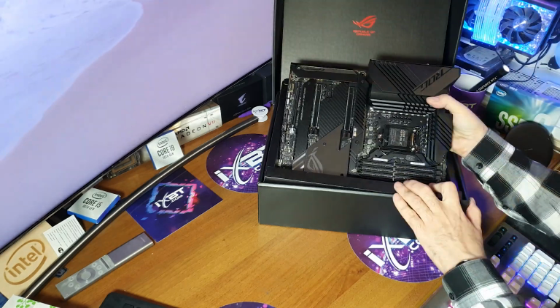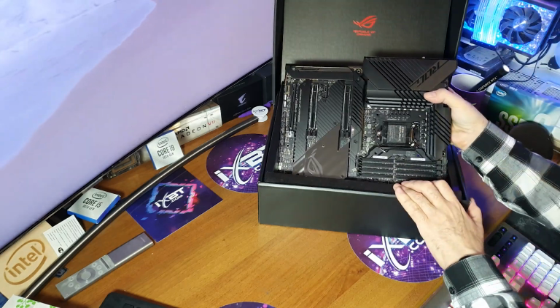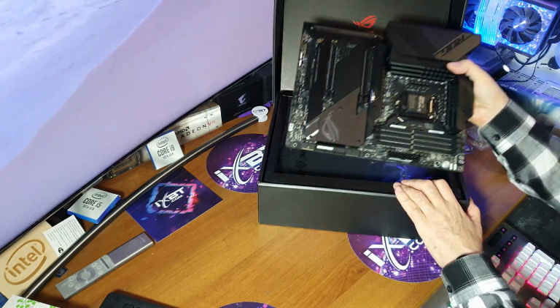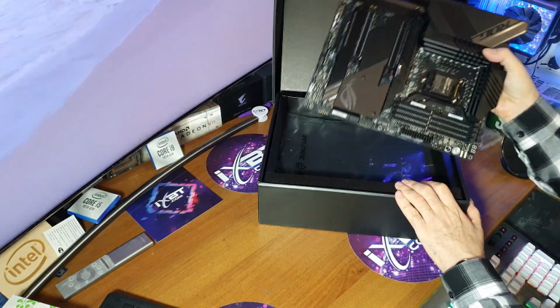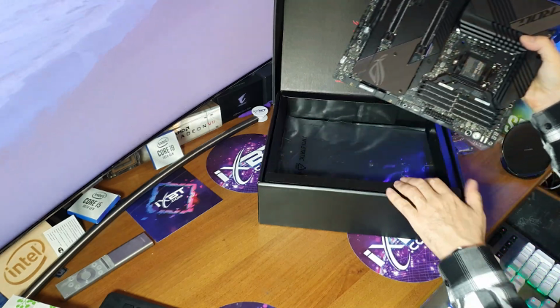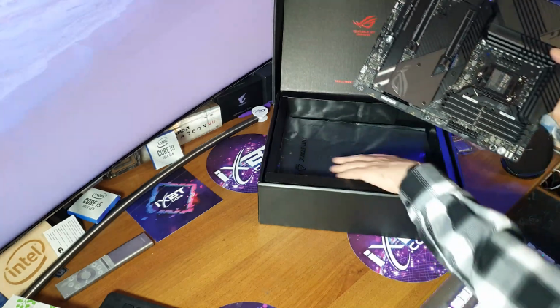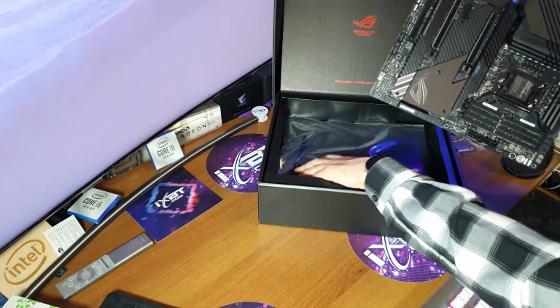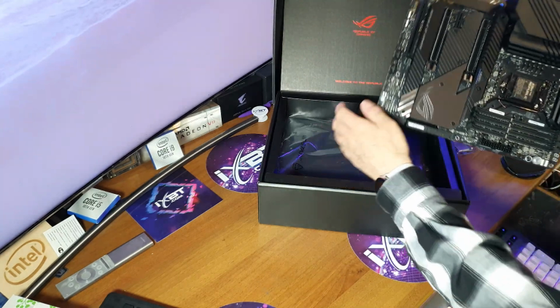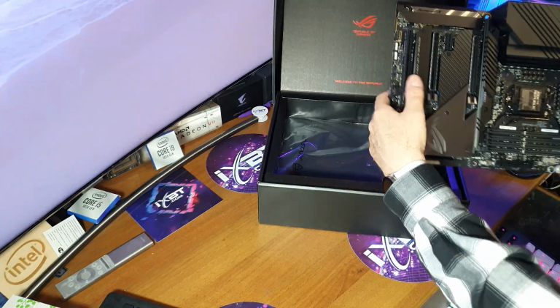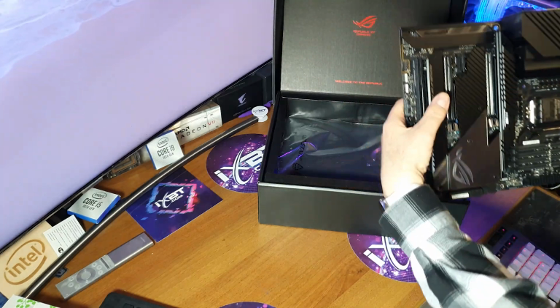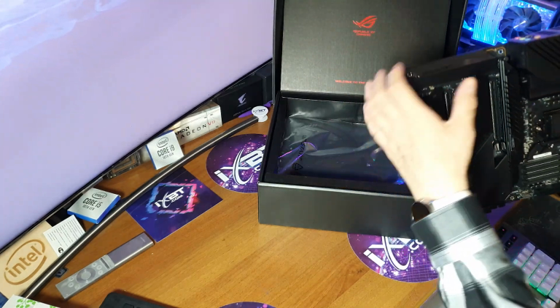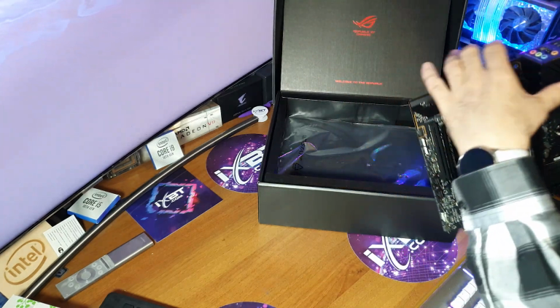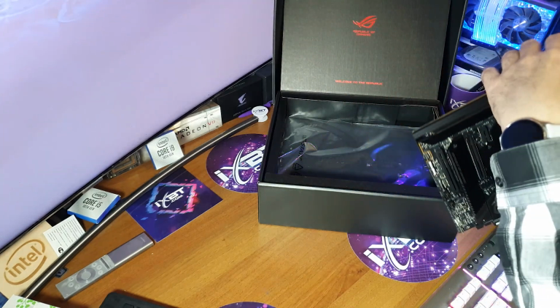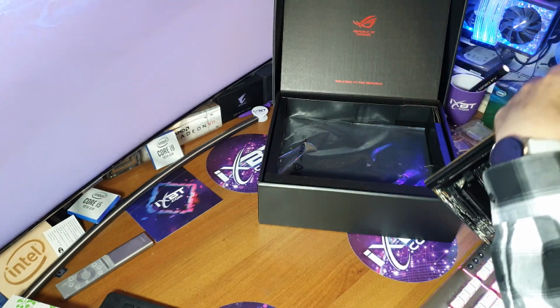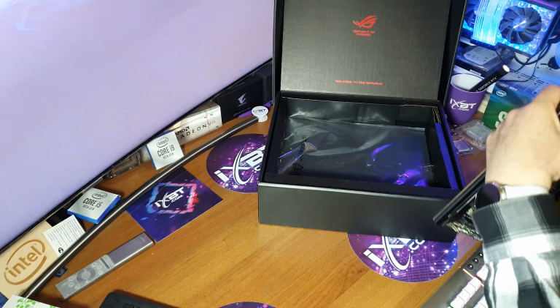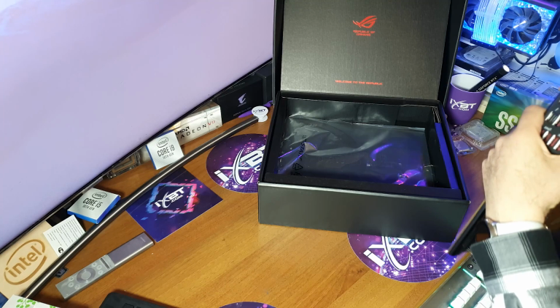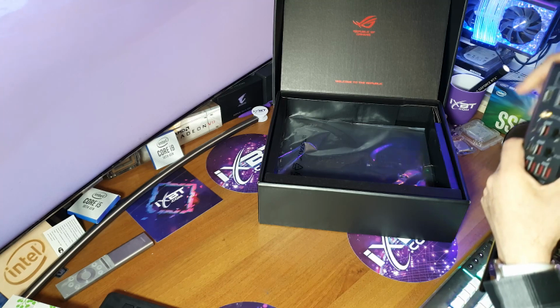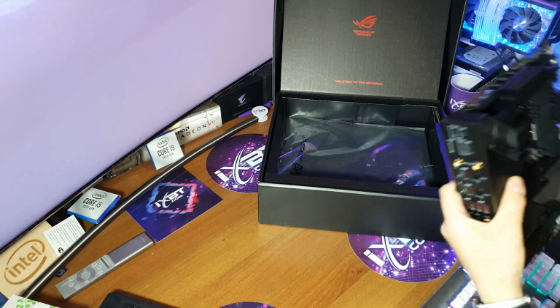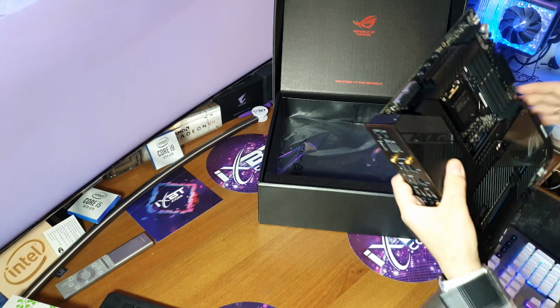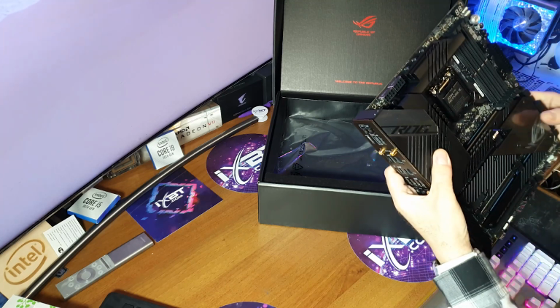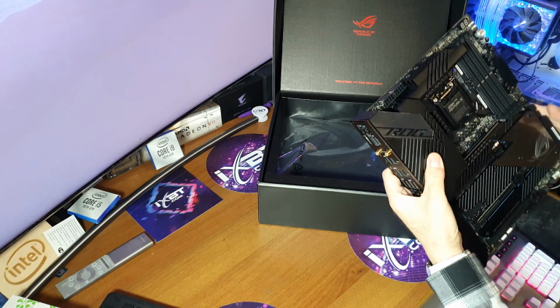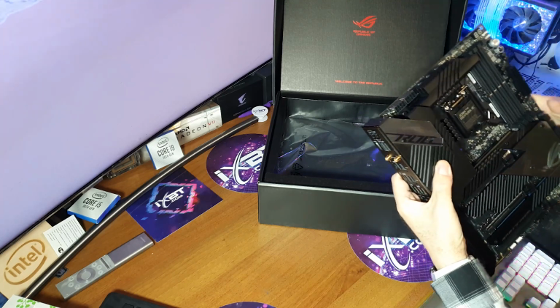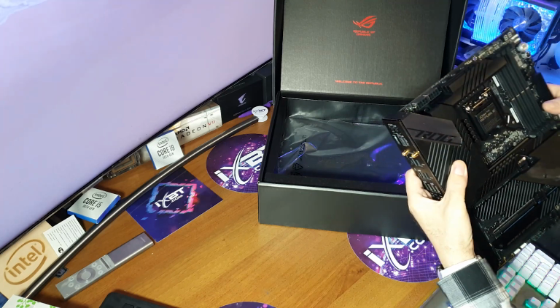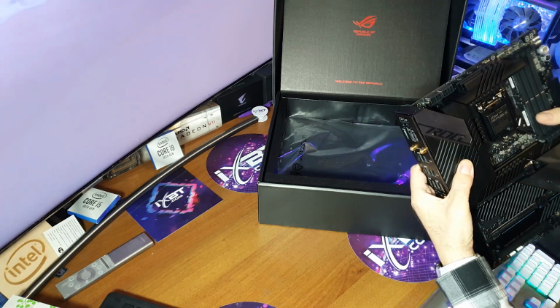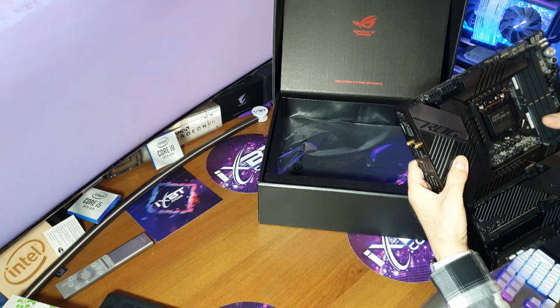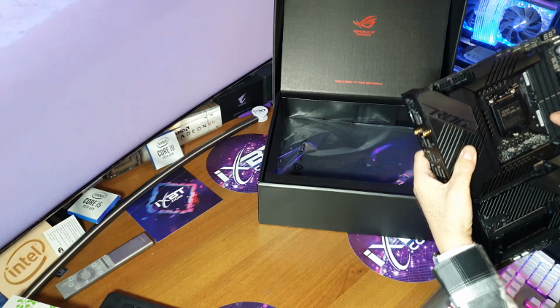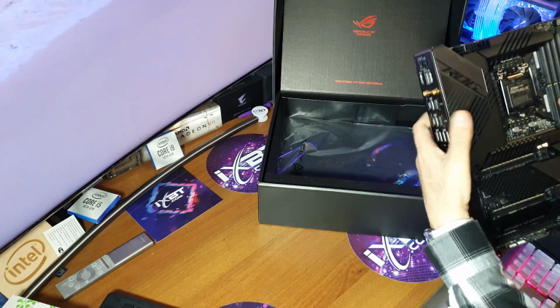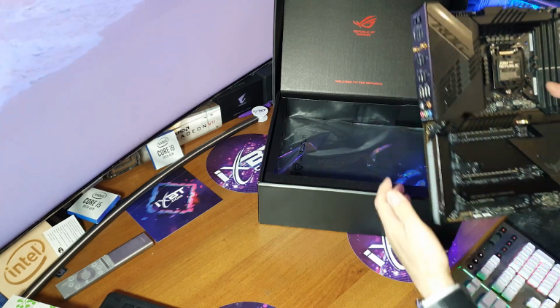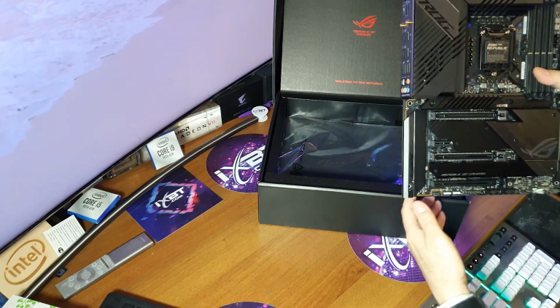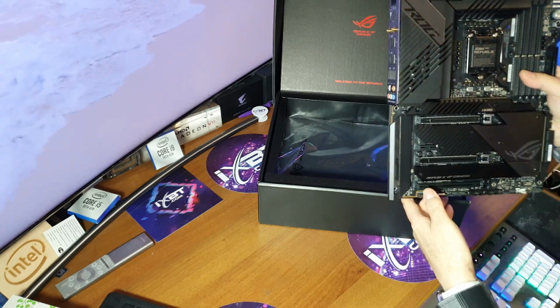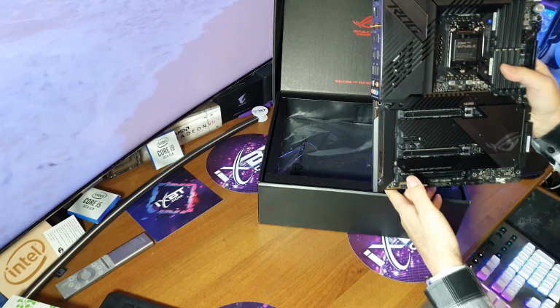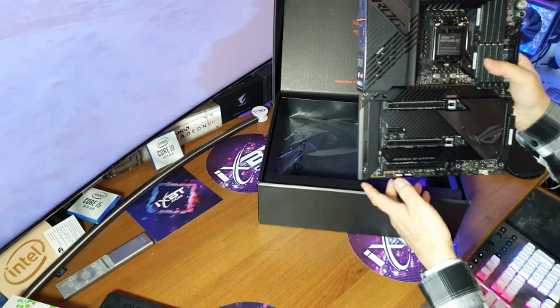Вот такая плата. Это, конечно, не Extremus — самая топовая у Asus. Это ступень ниже.